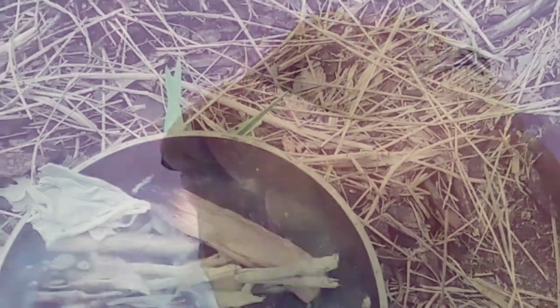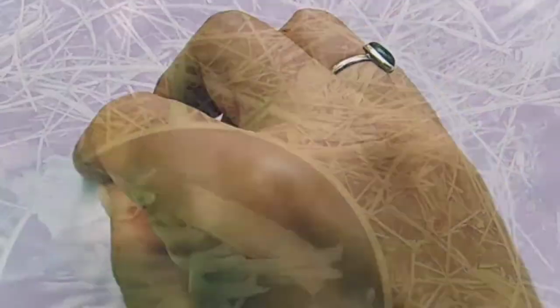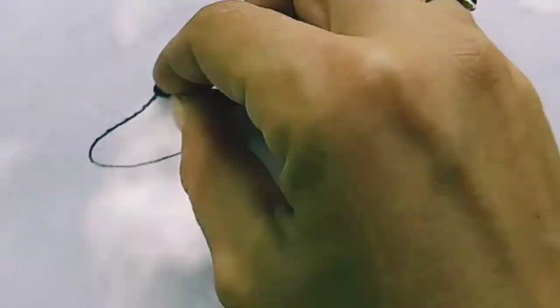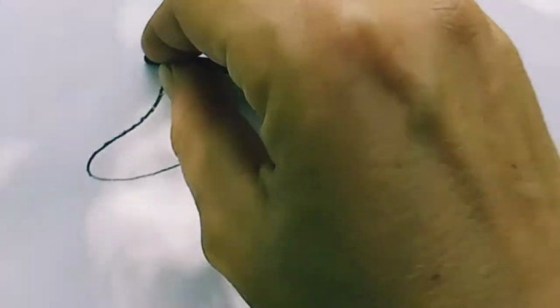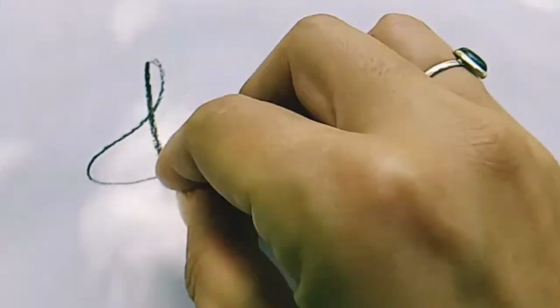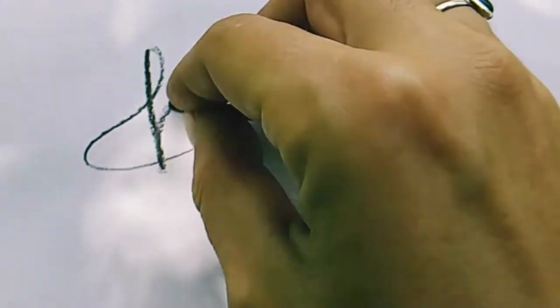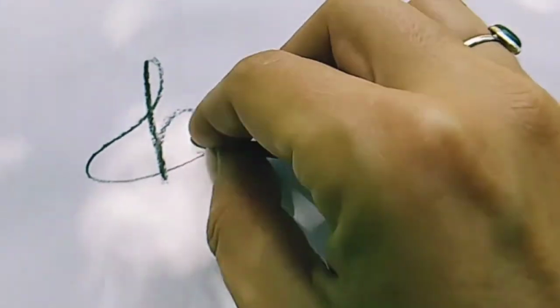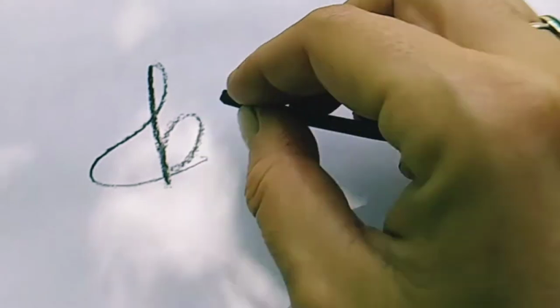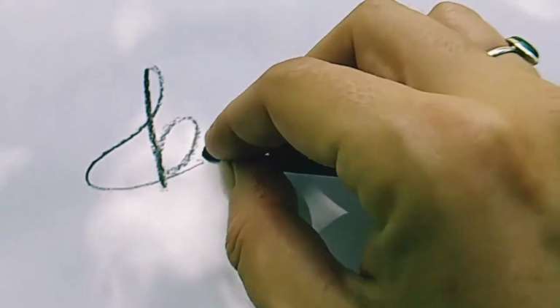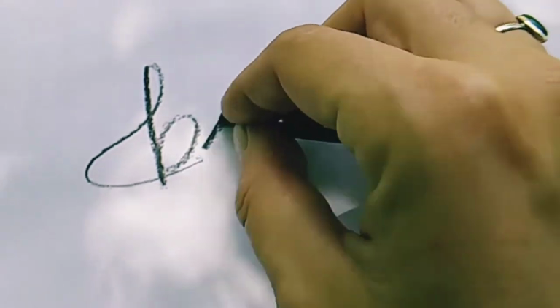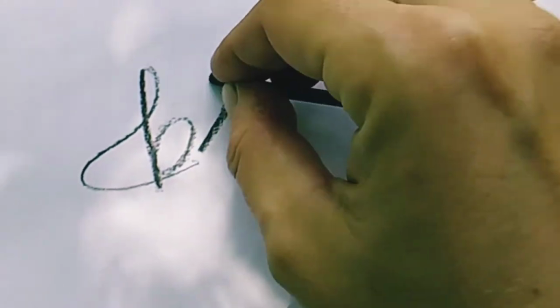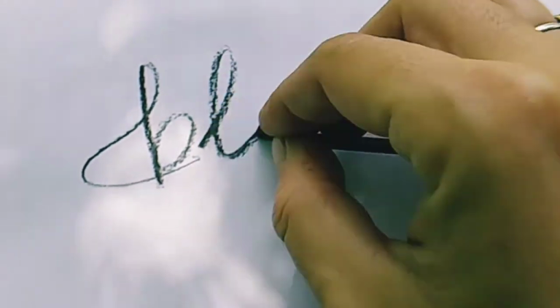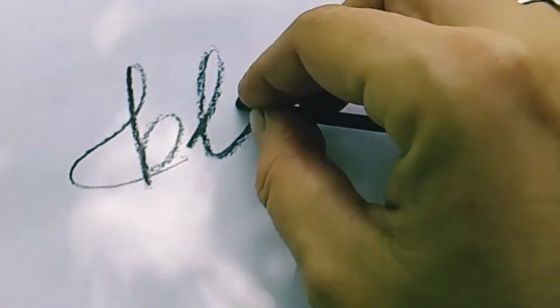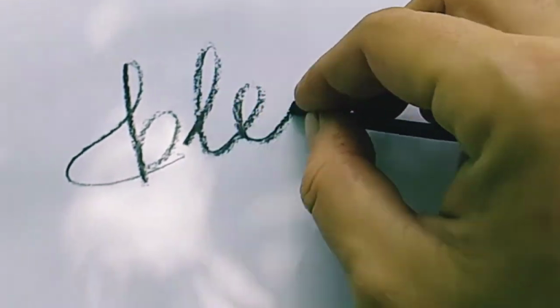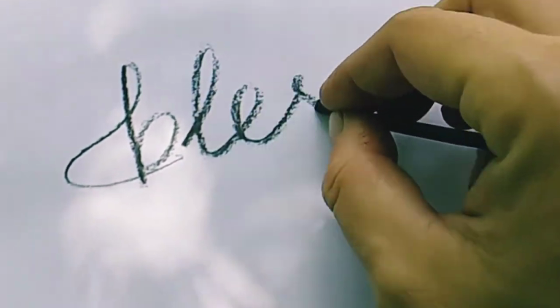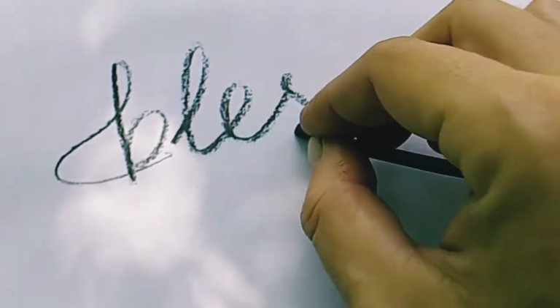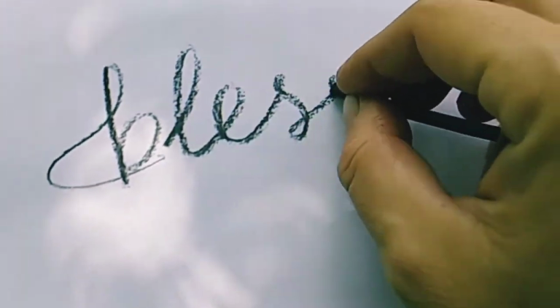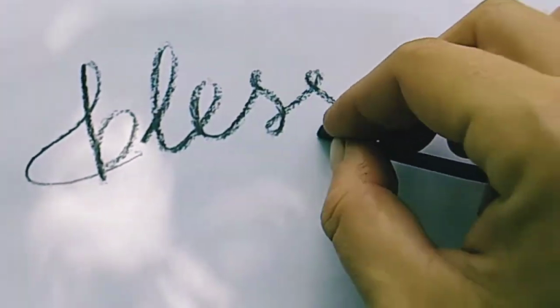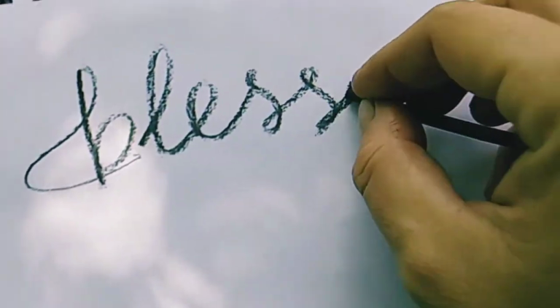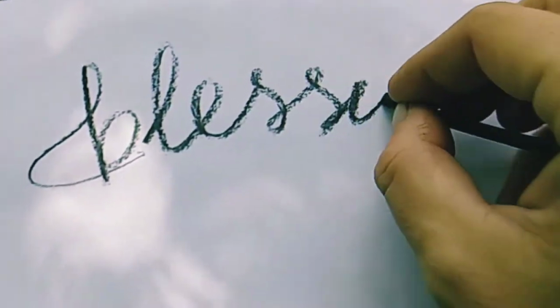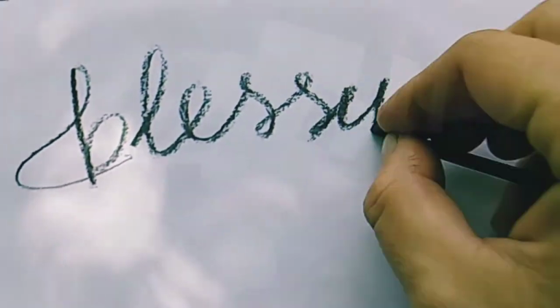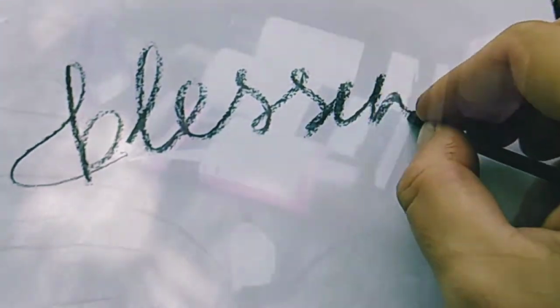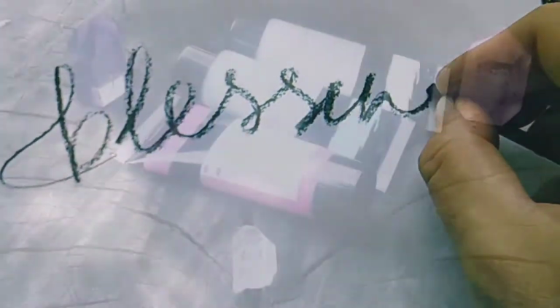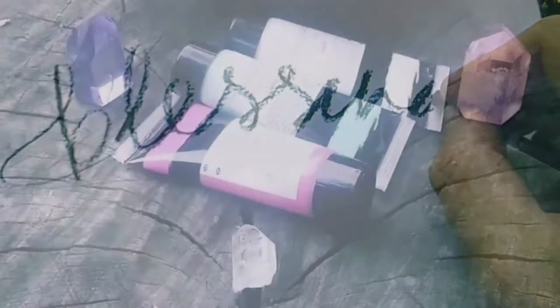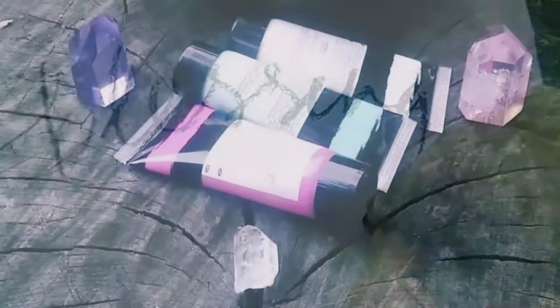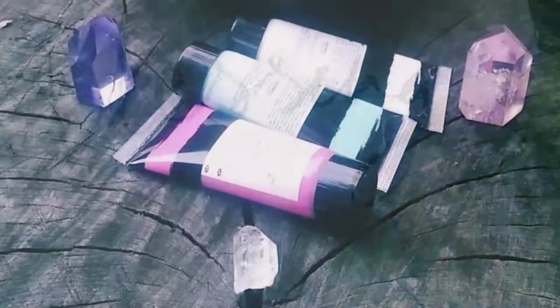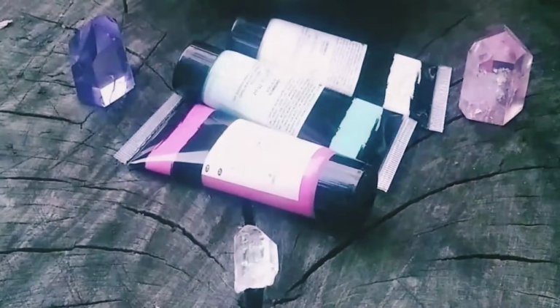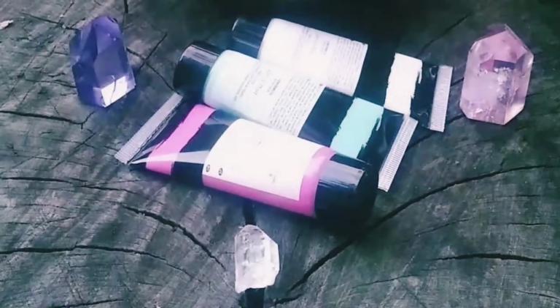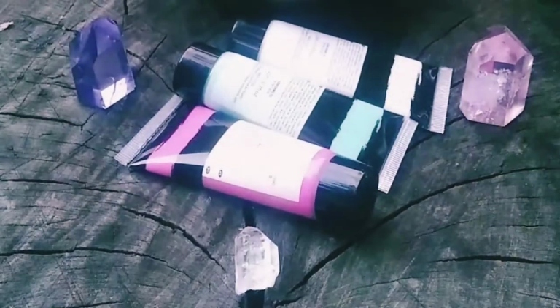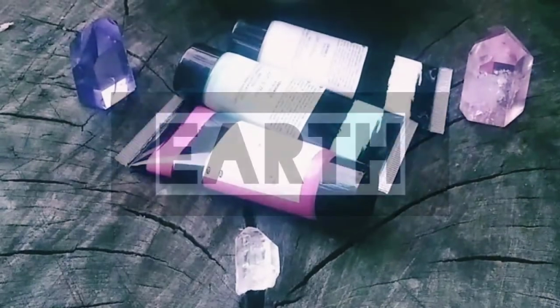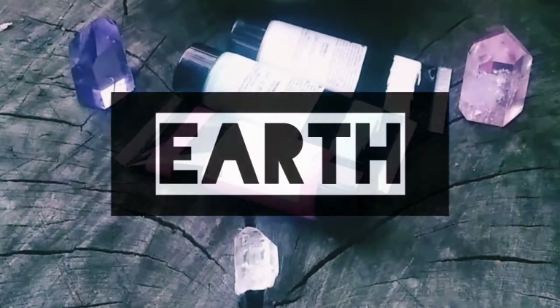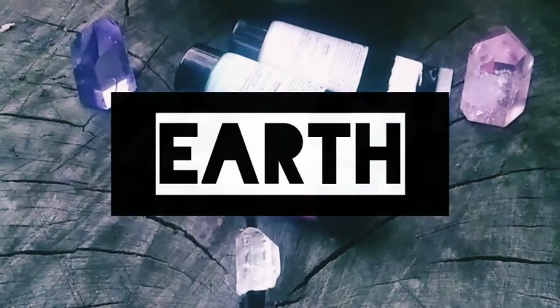Use charcoal to write affirmations, intentions, and blessings as the underpainting.